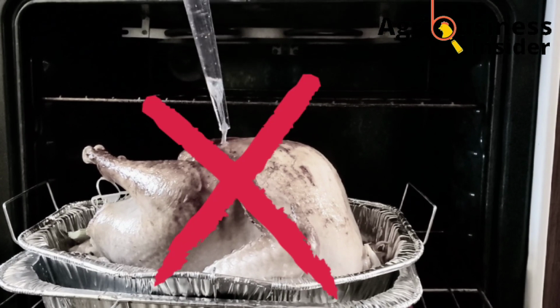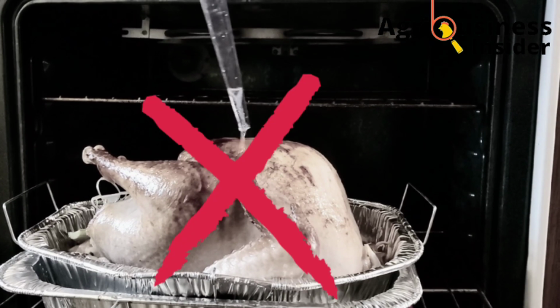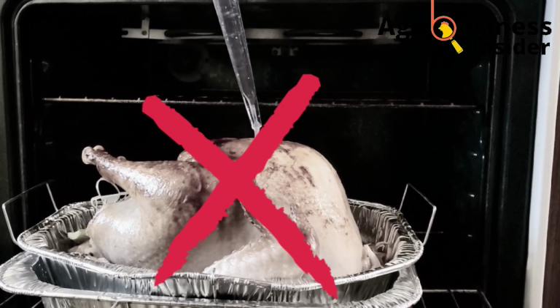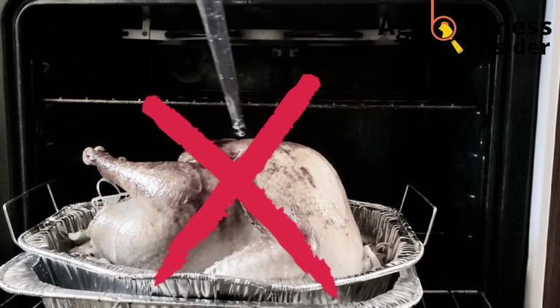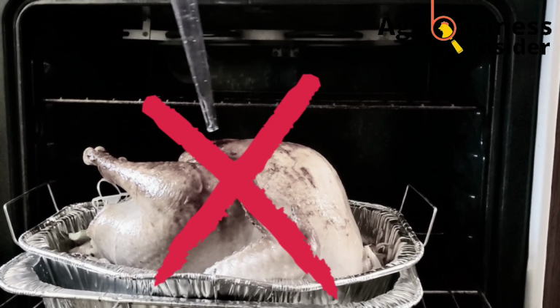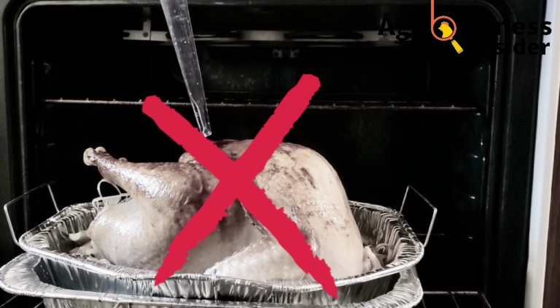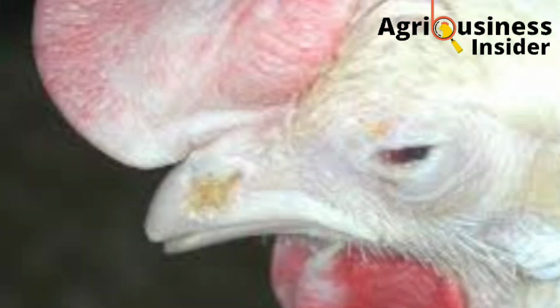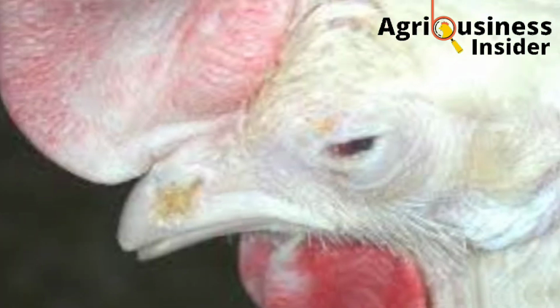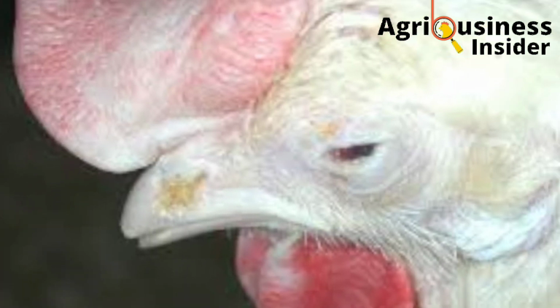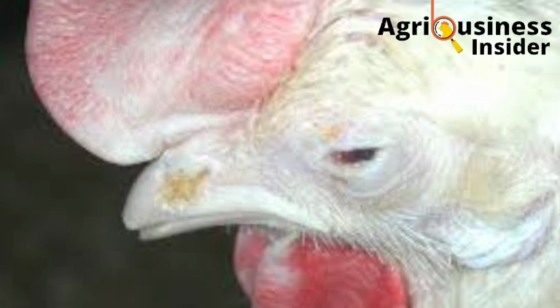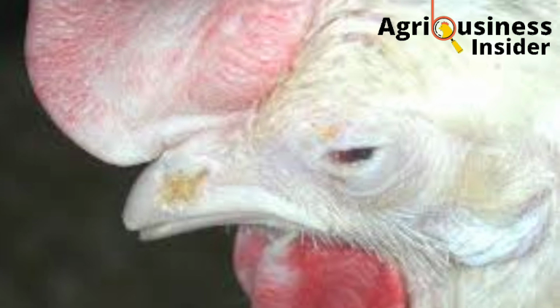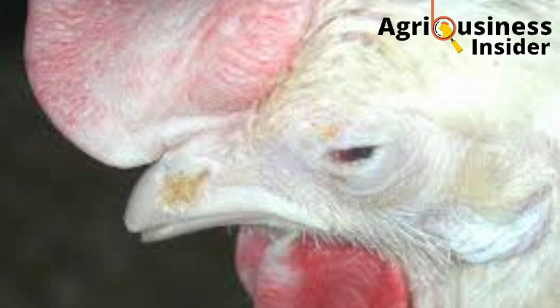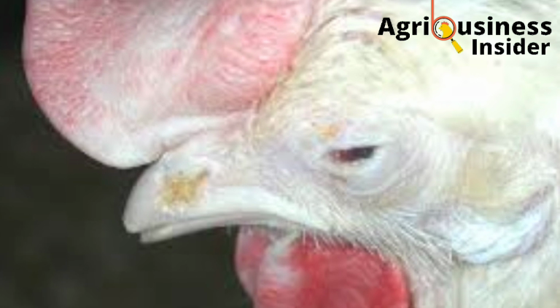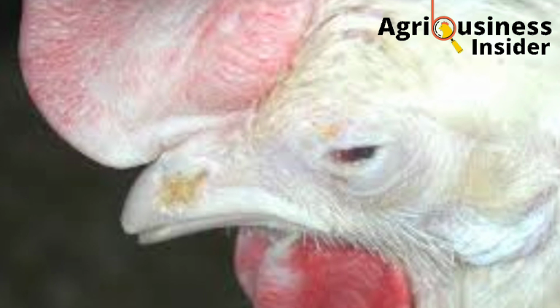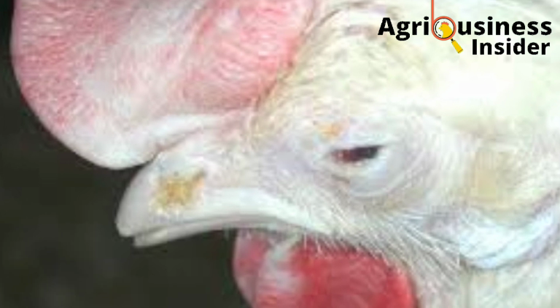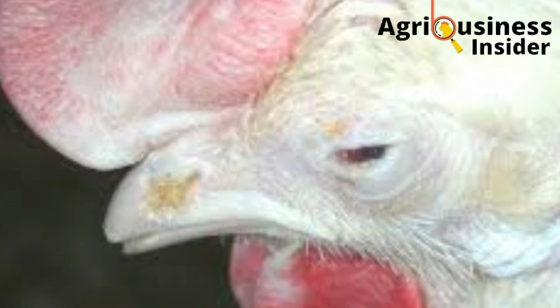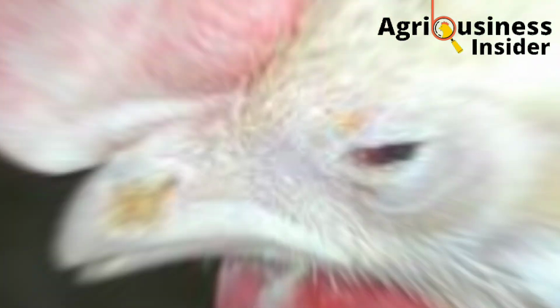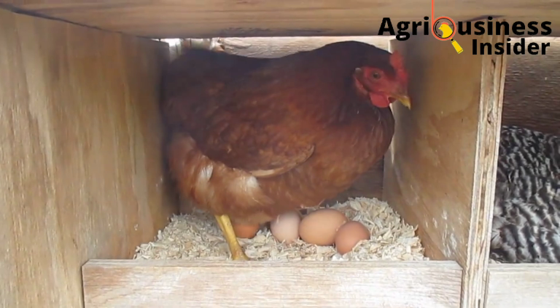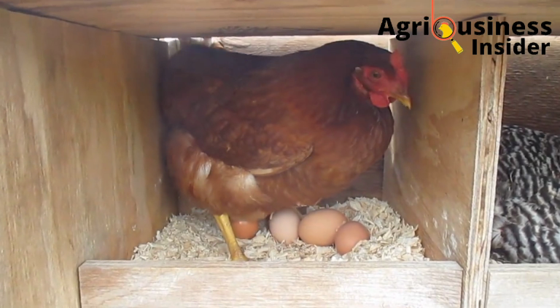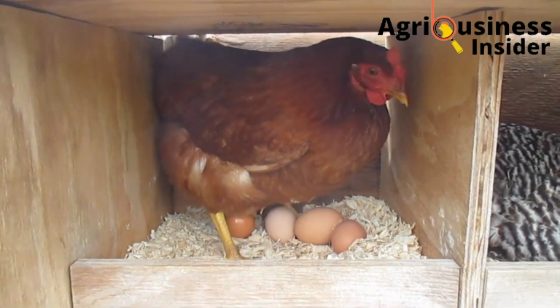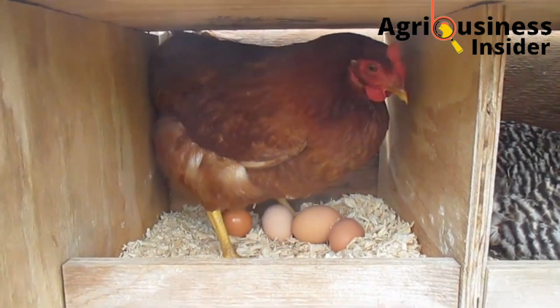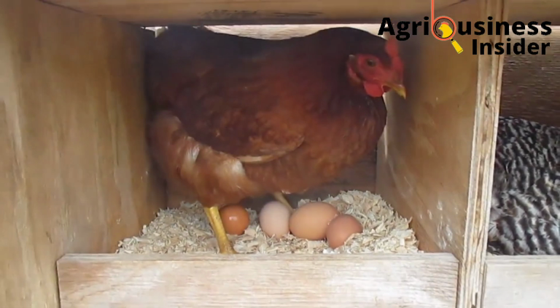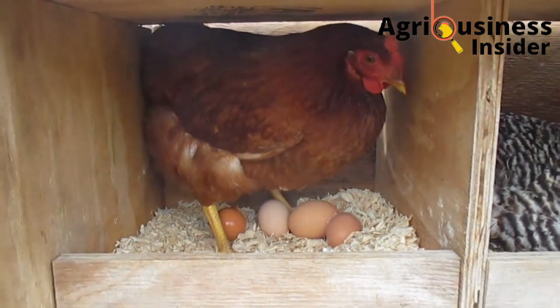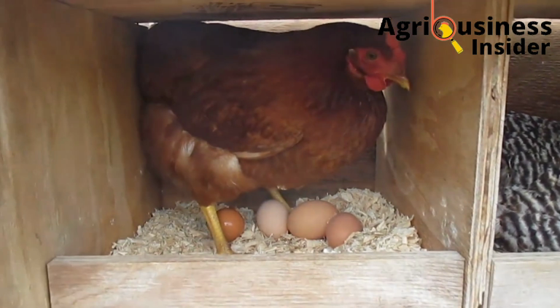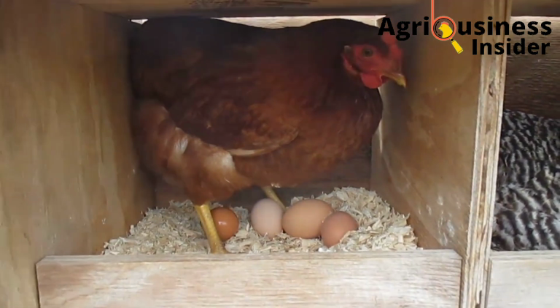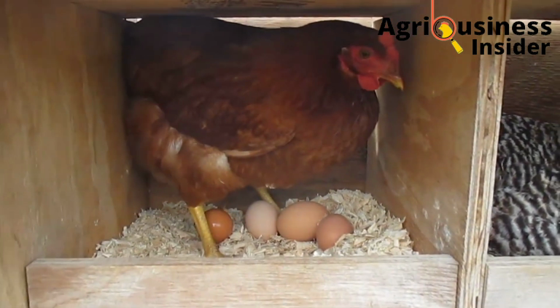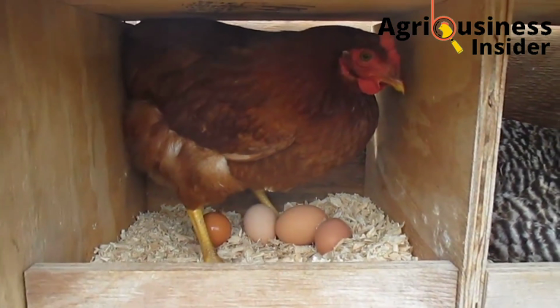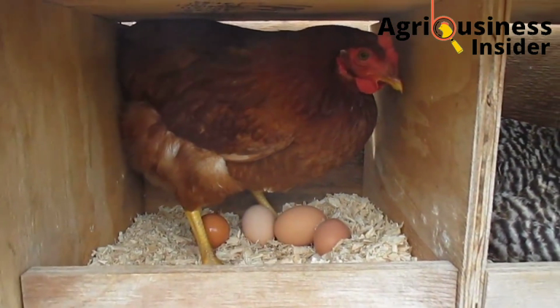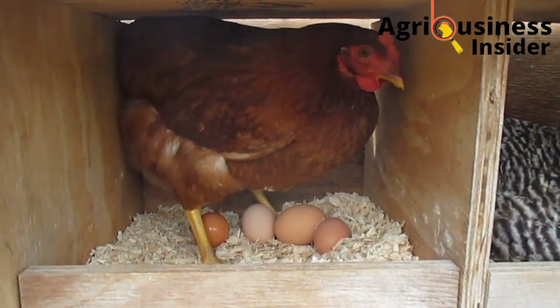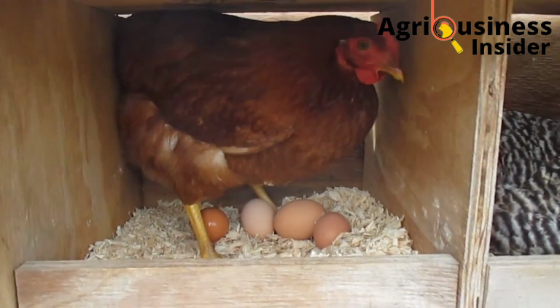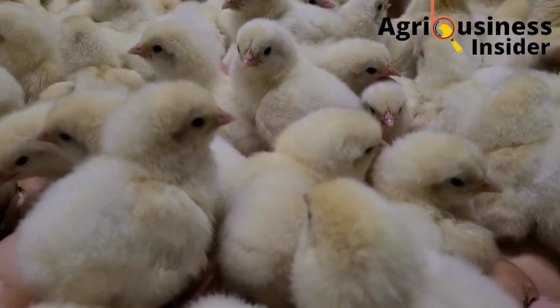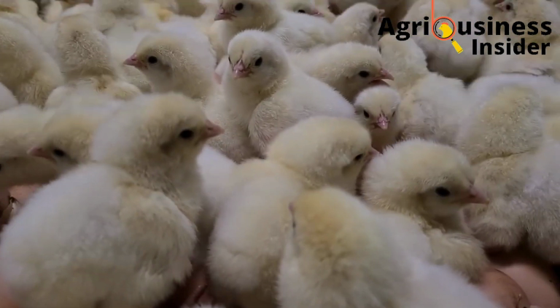To make it worse, Chronic Respiratory Disease can be transmitted through eggs into the chicks.